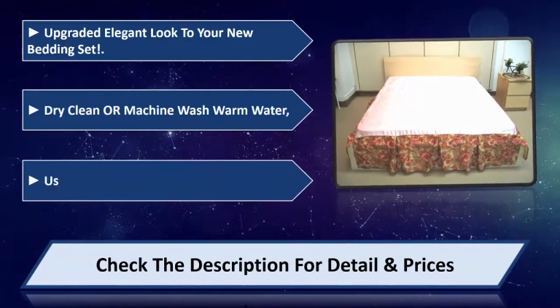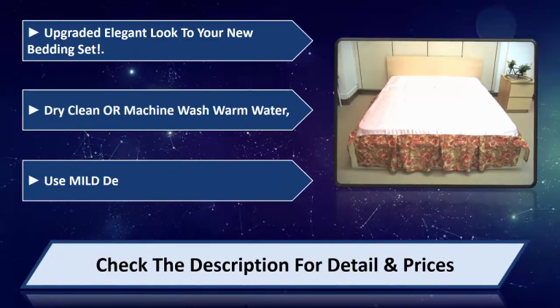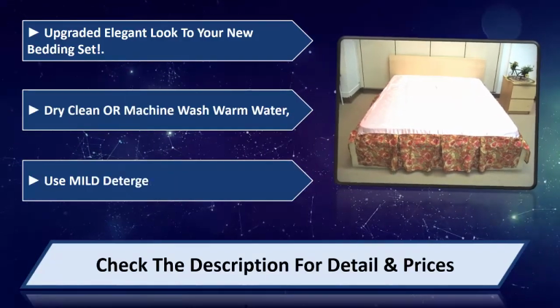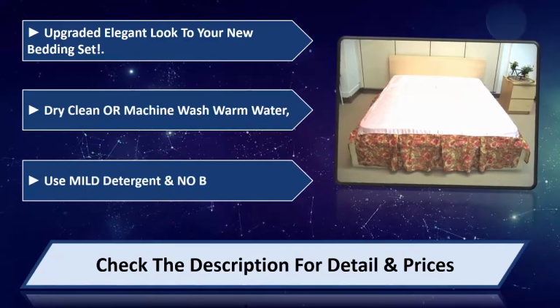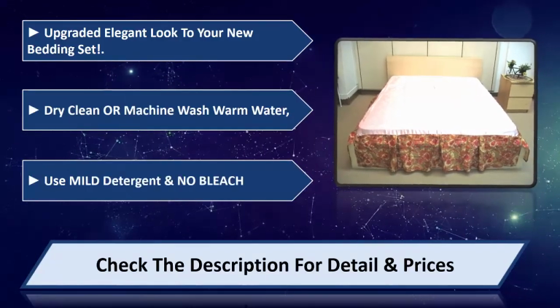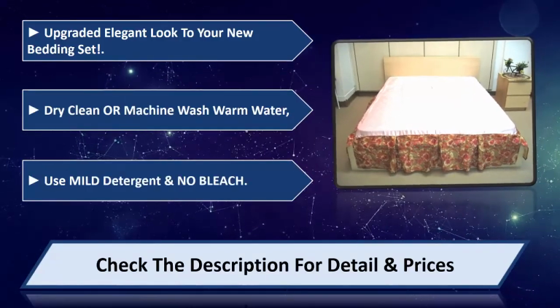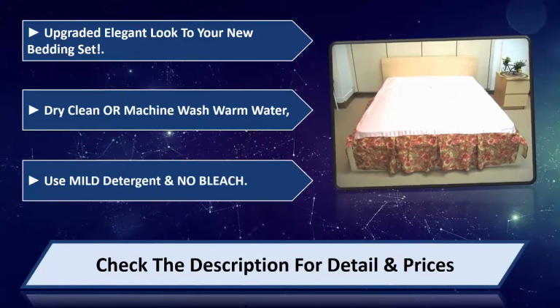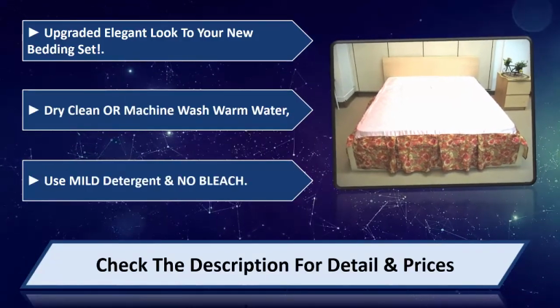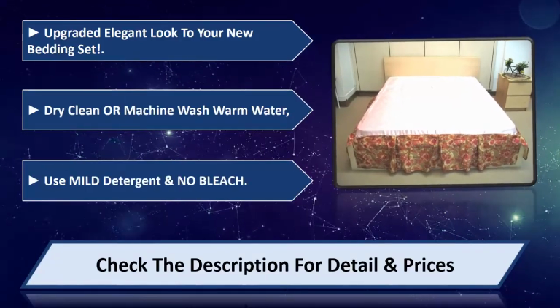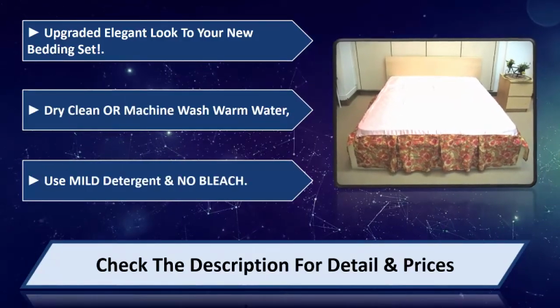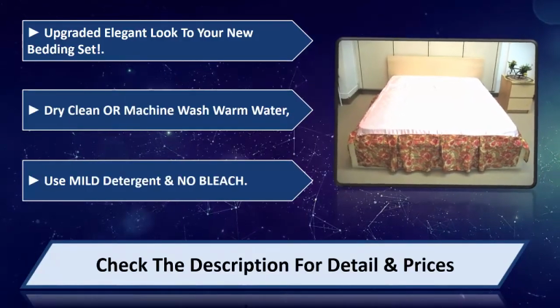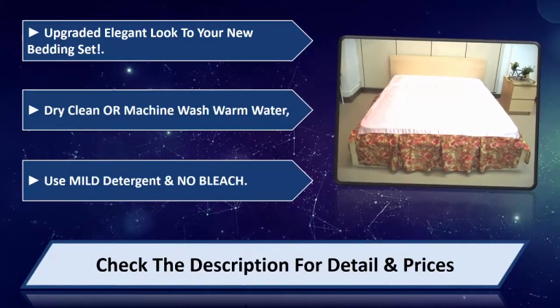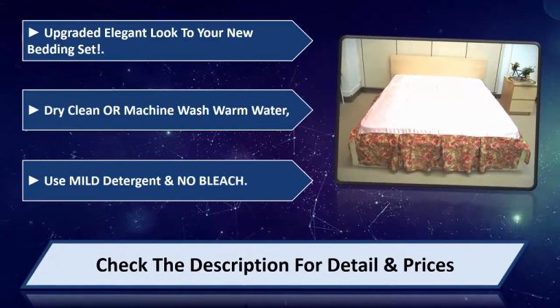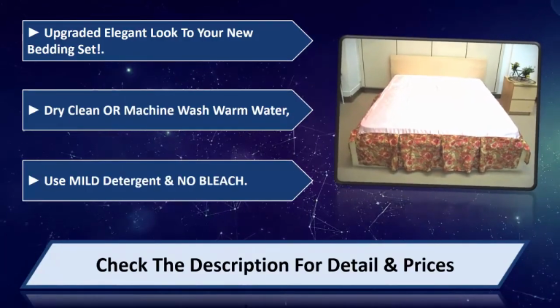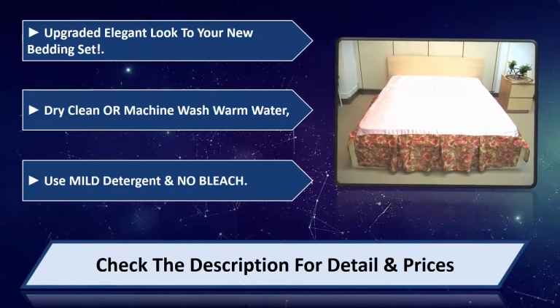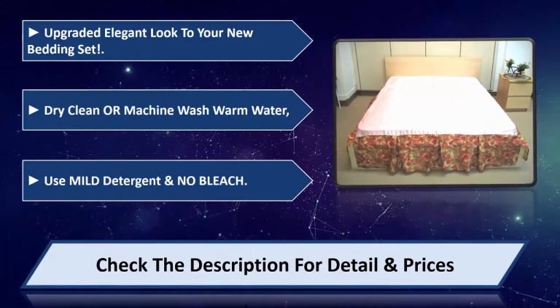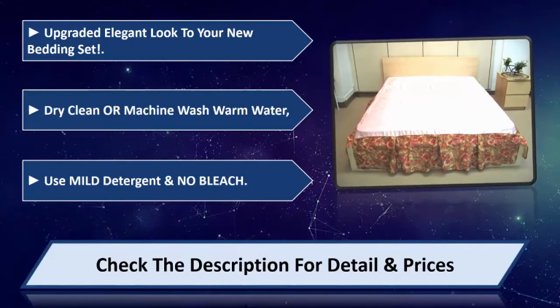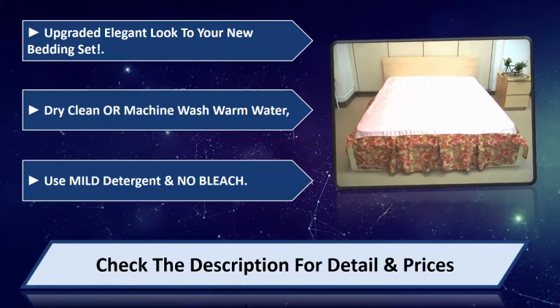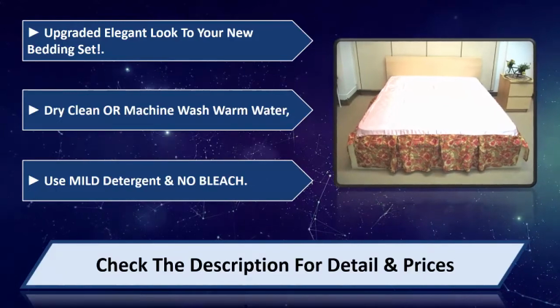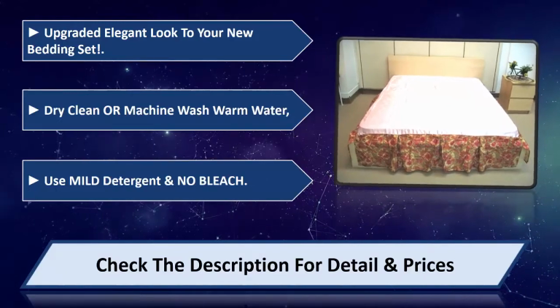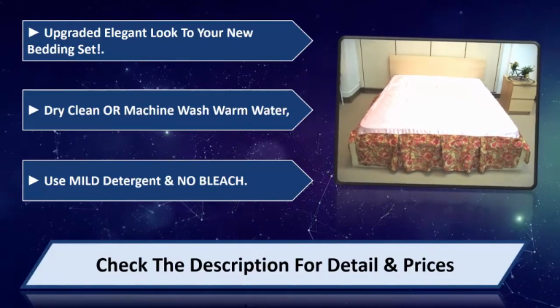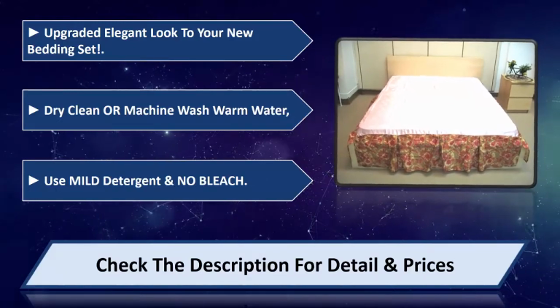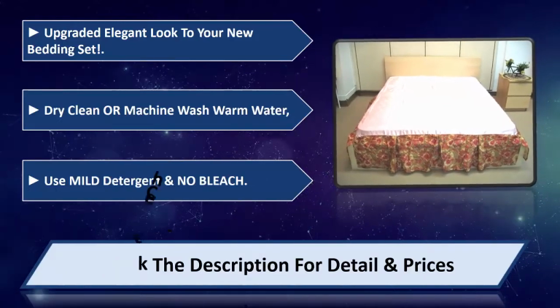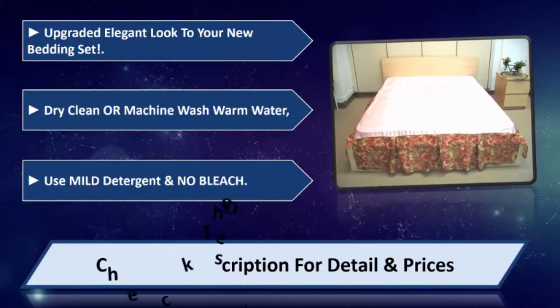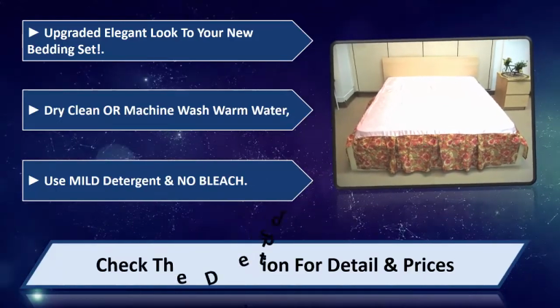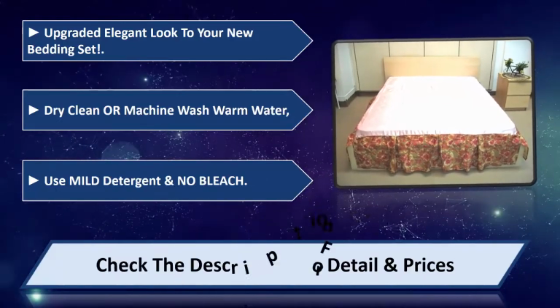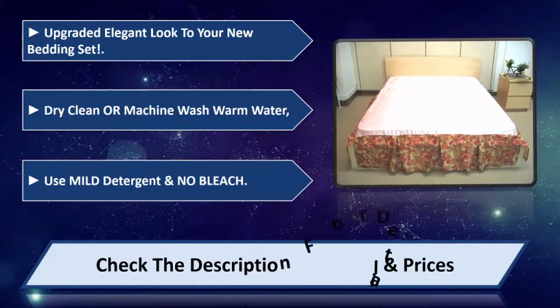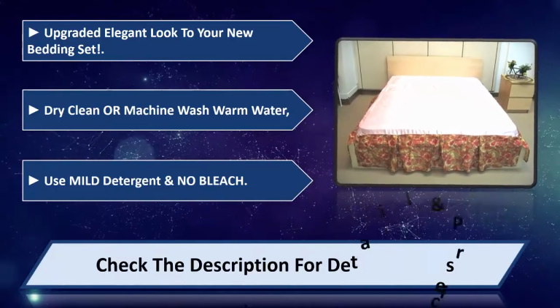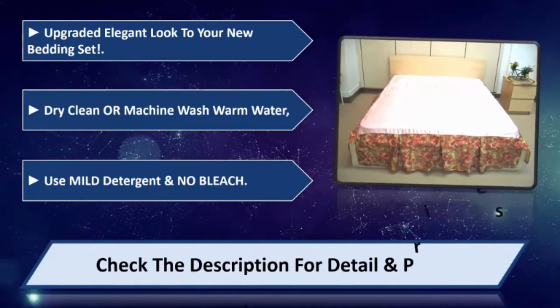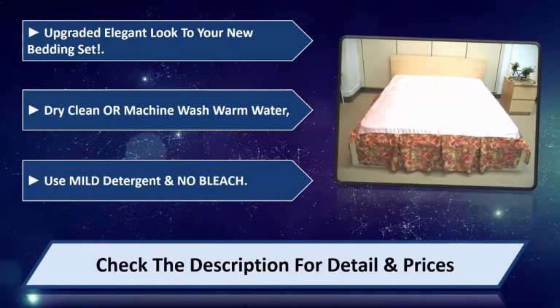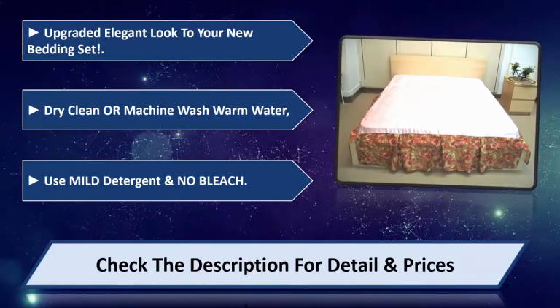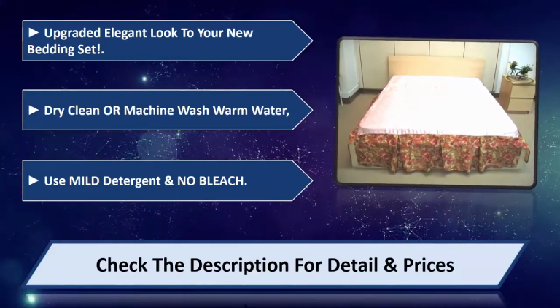Use mild detergent and no bleach. Please check the description for detail and price.